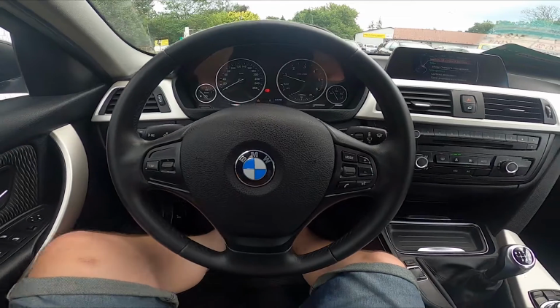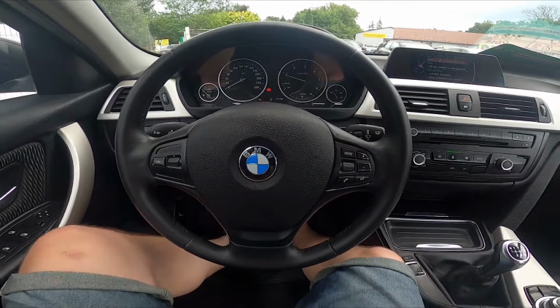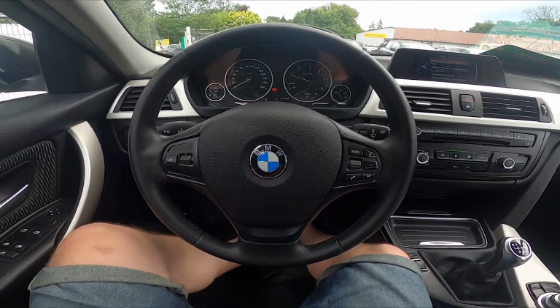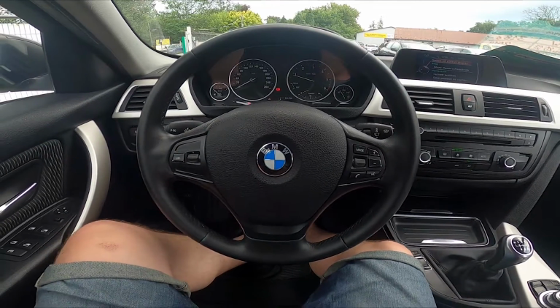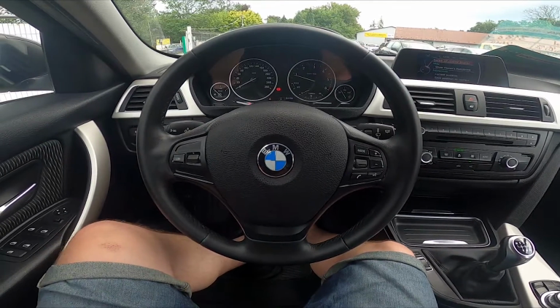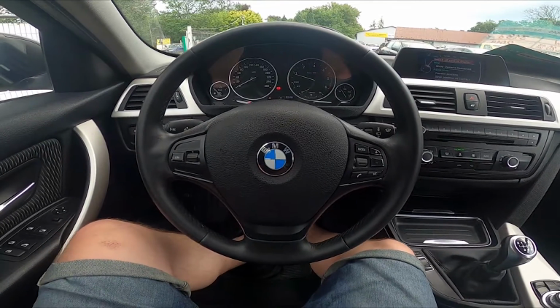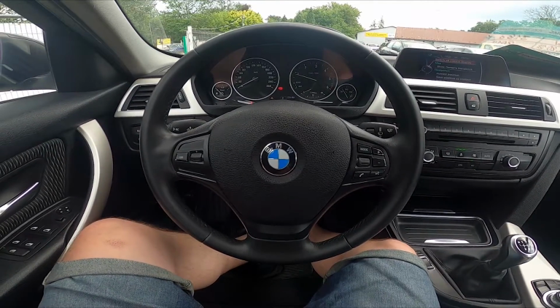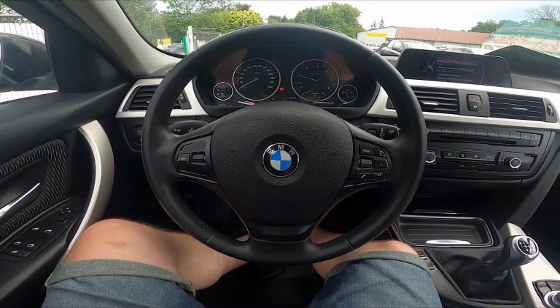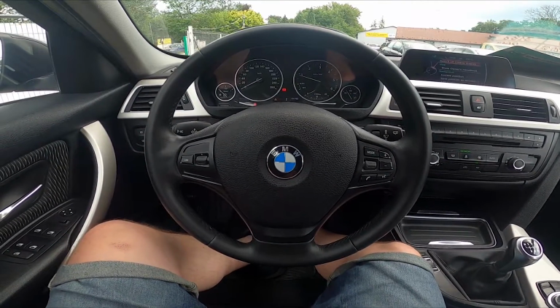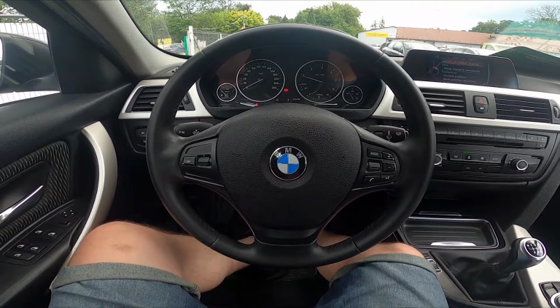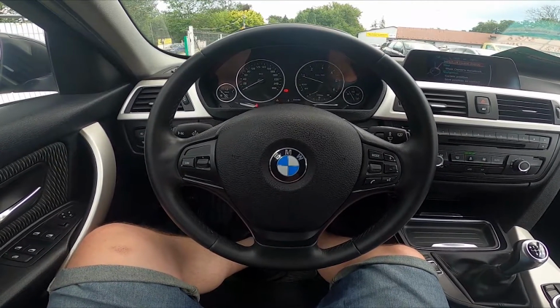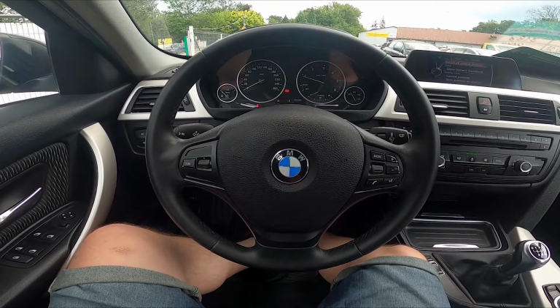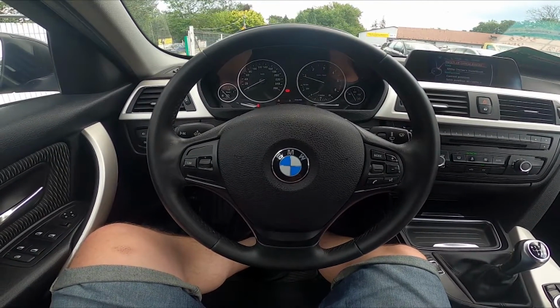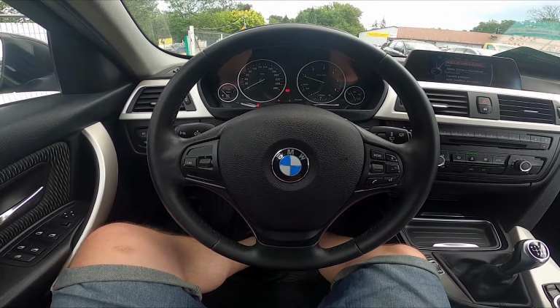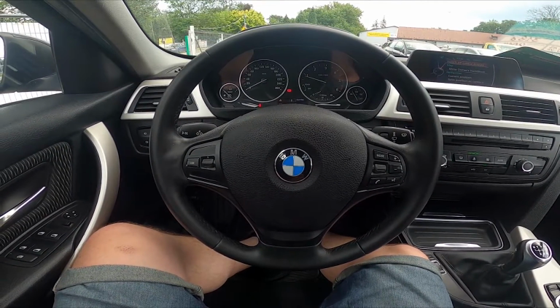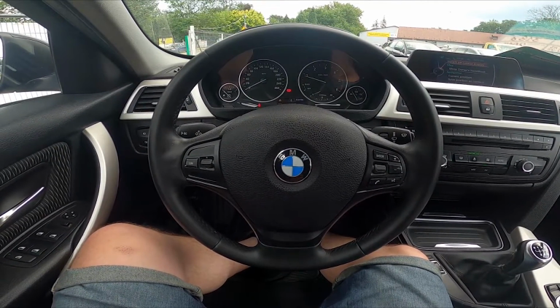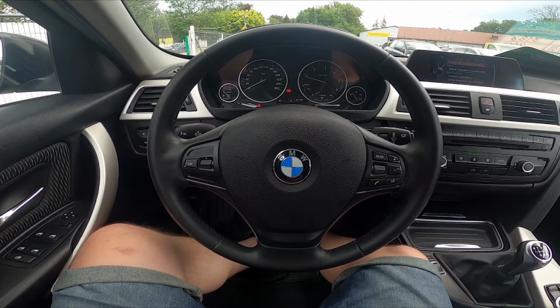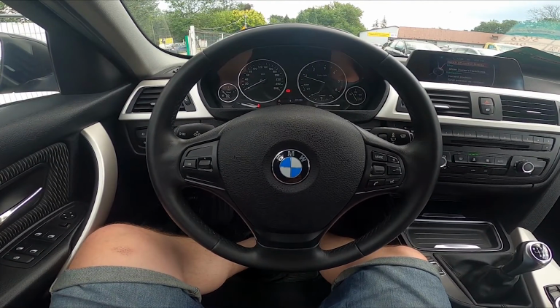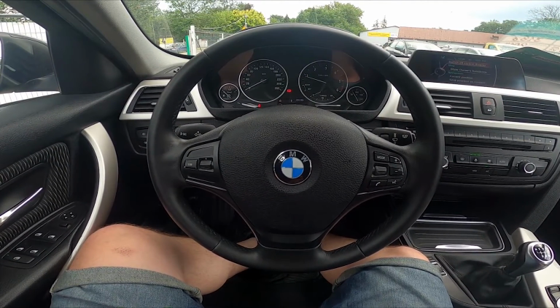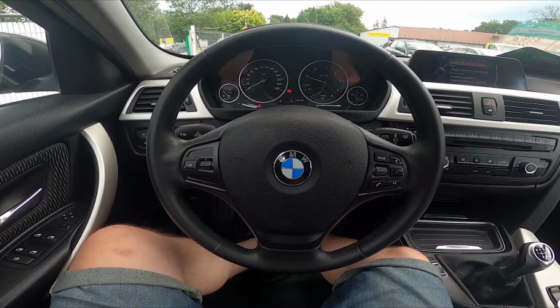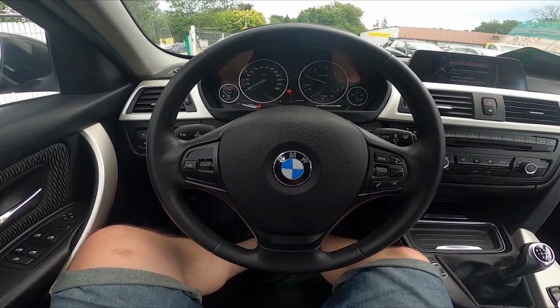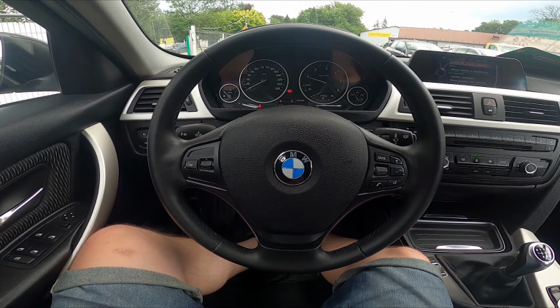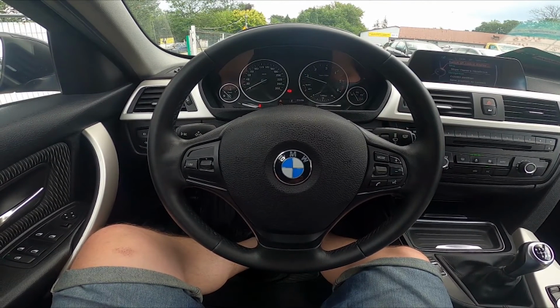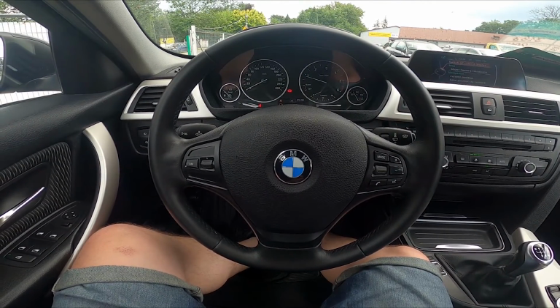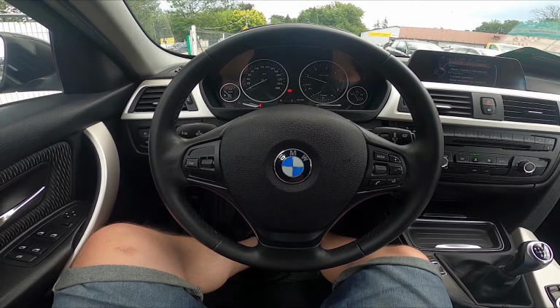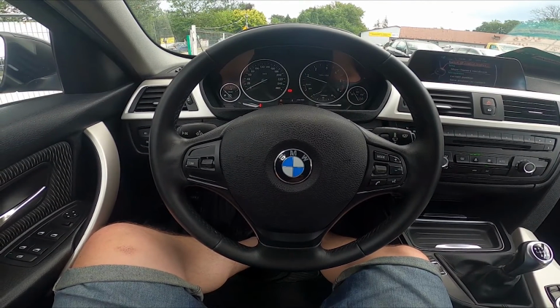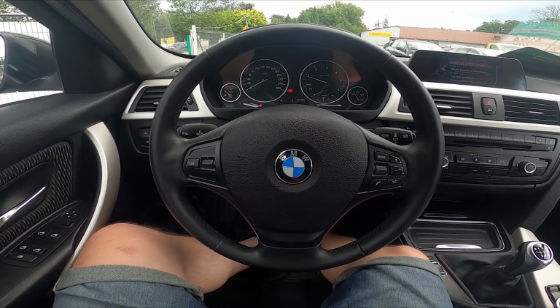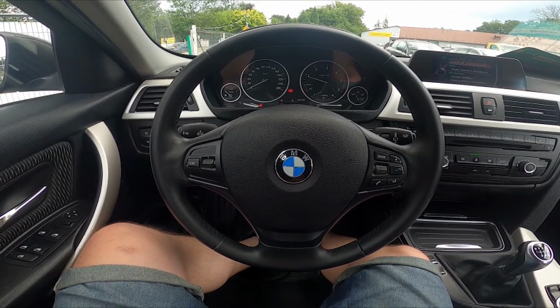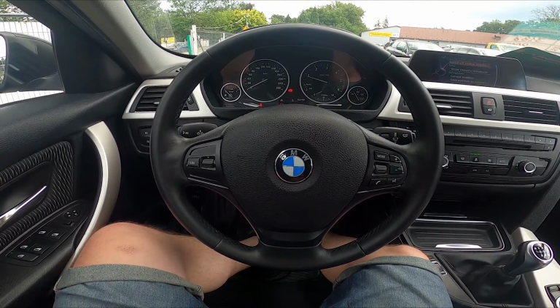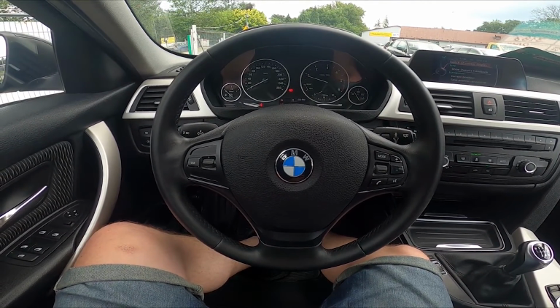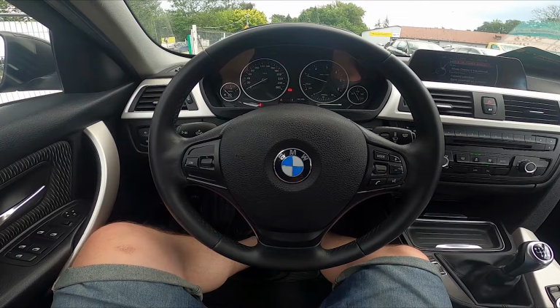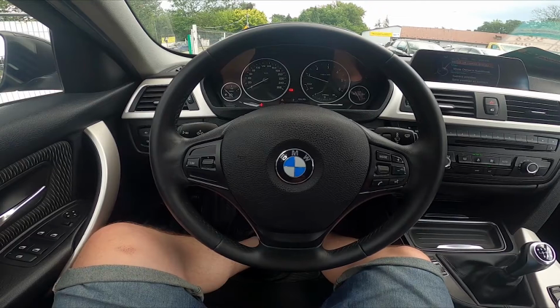Hello! Today I'm in a BMW Series 3. In this video I'll show you how to use the SOS button.